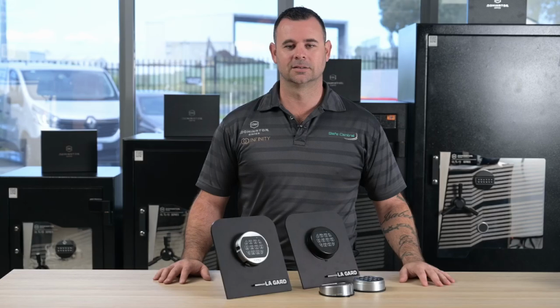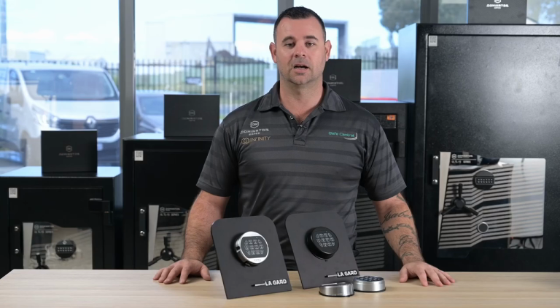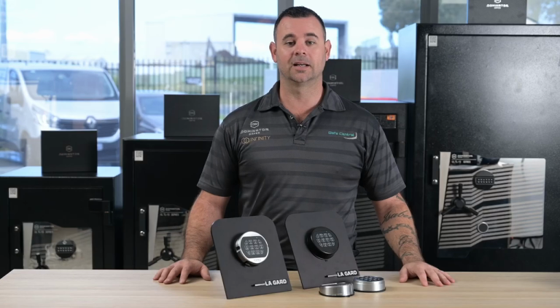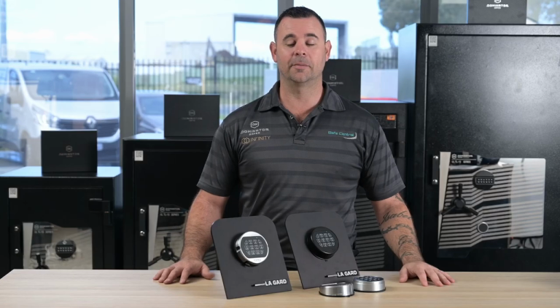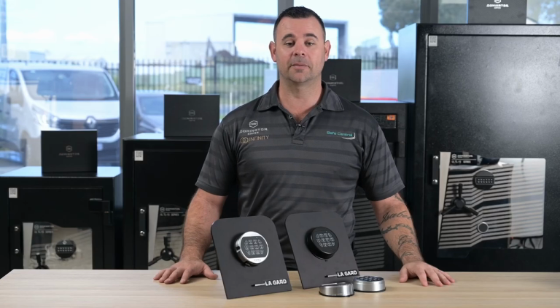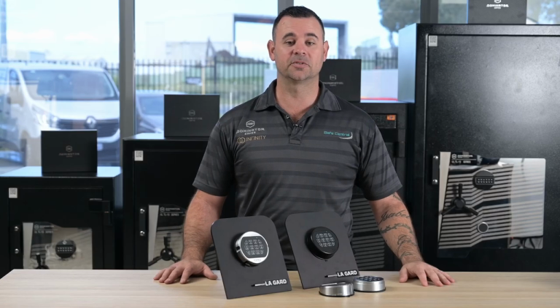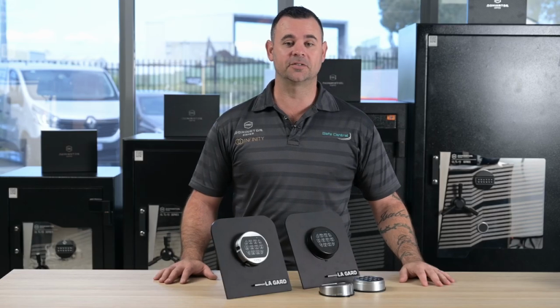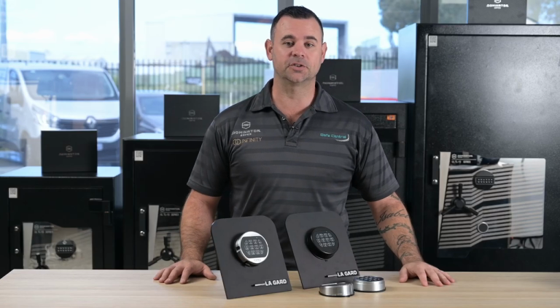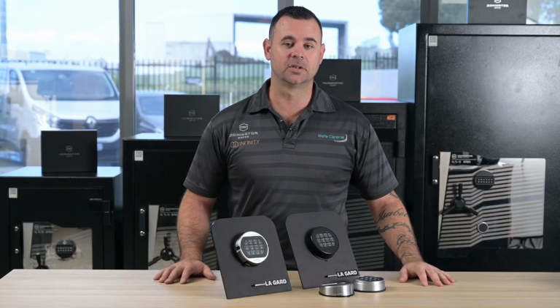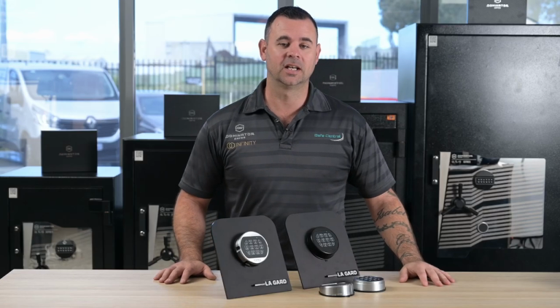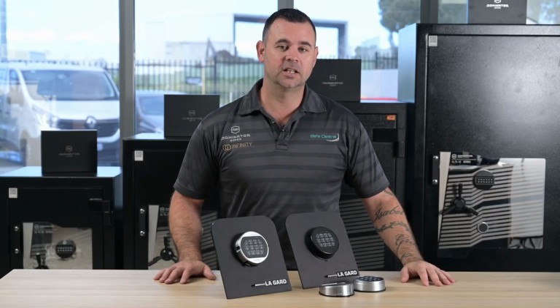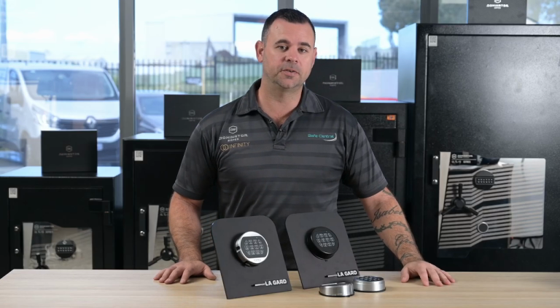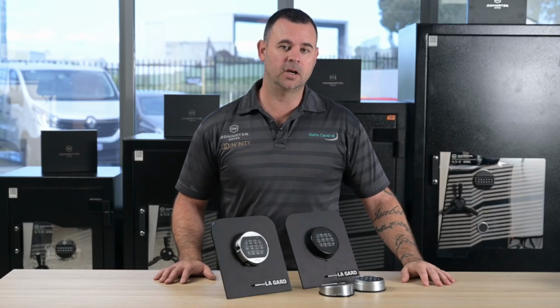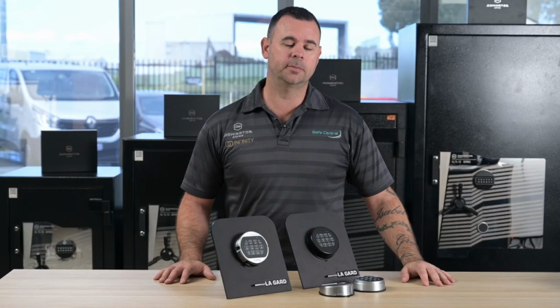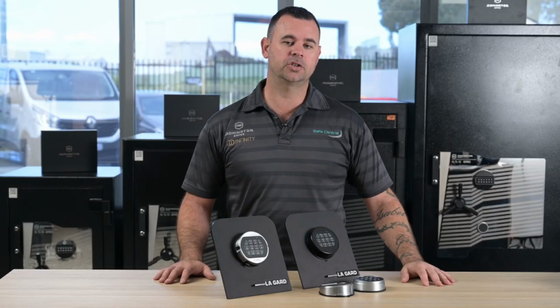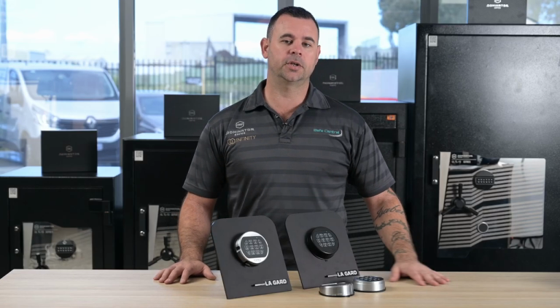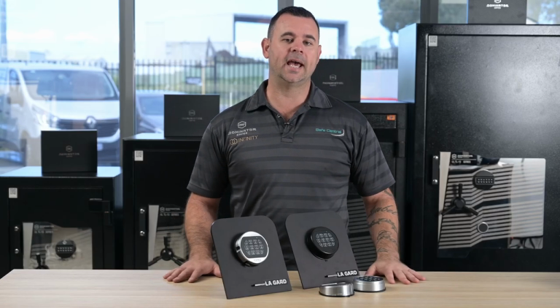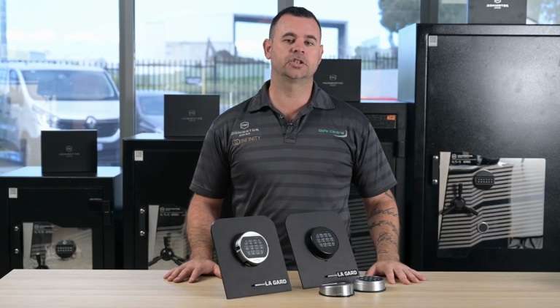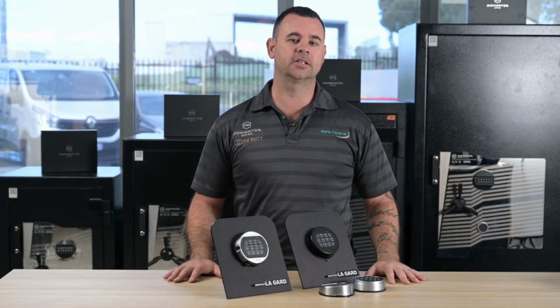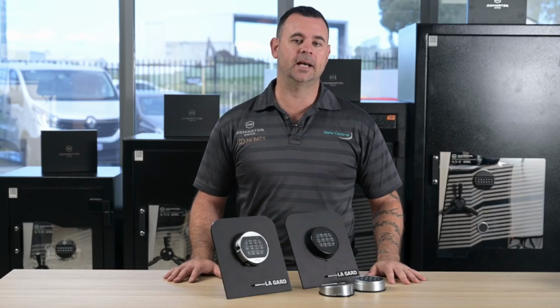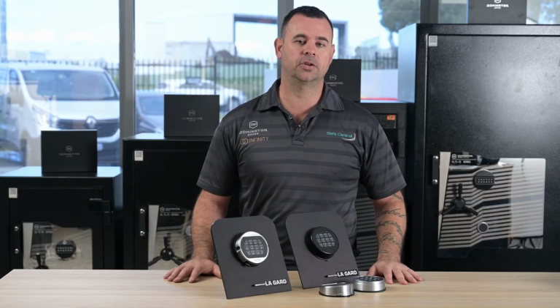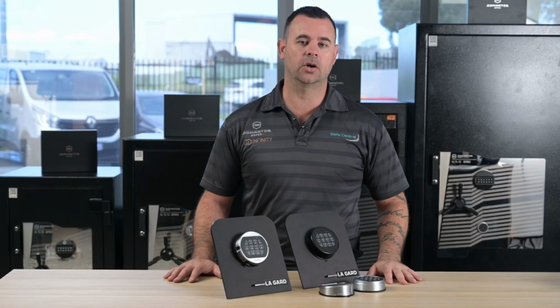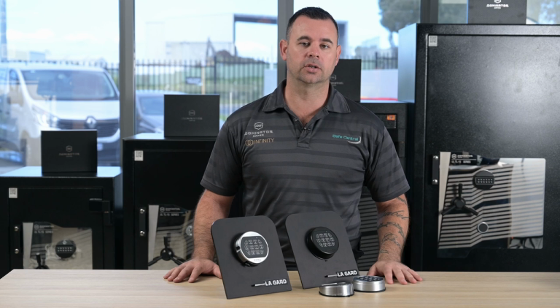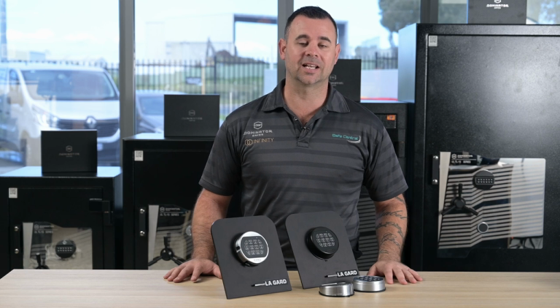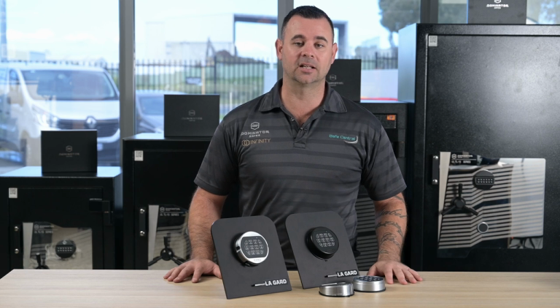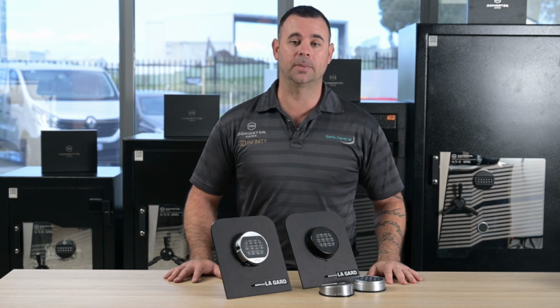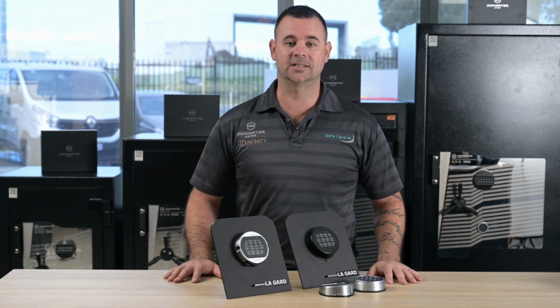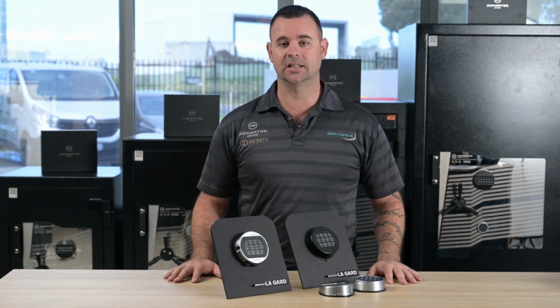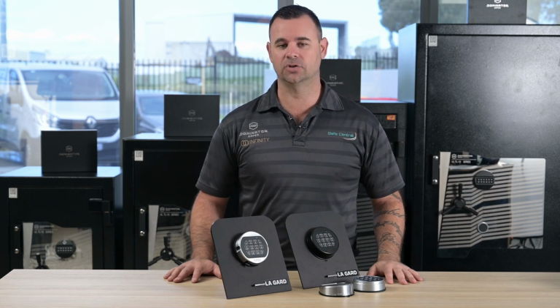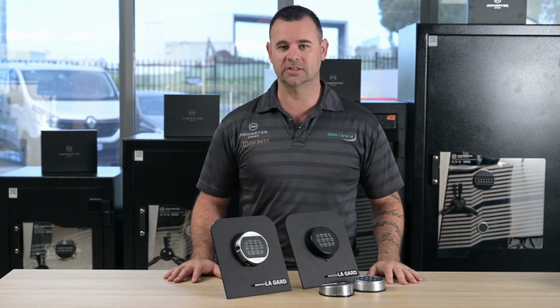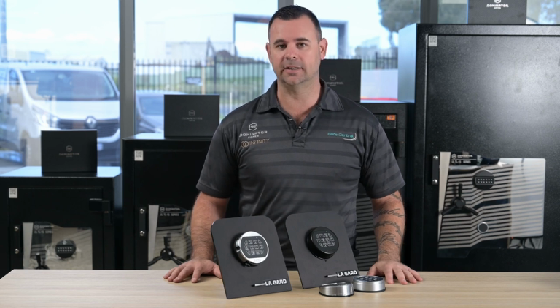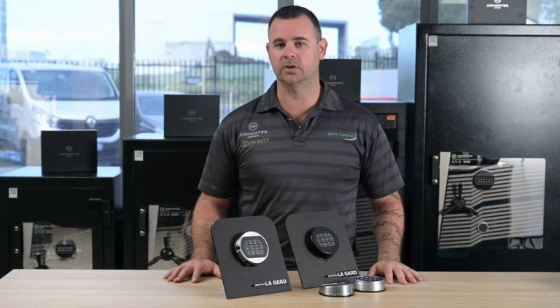Hi, I'm Adam from Safe Central. In this video, I'm going to be showing you how to change the battery on Lagarde basic electronic safe locks.